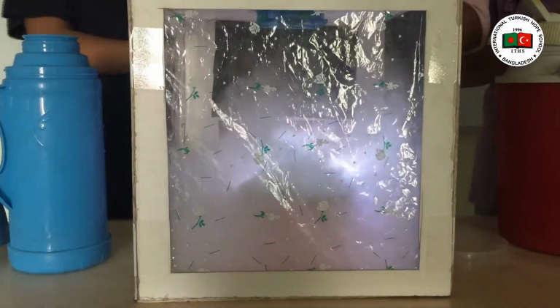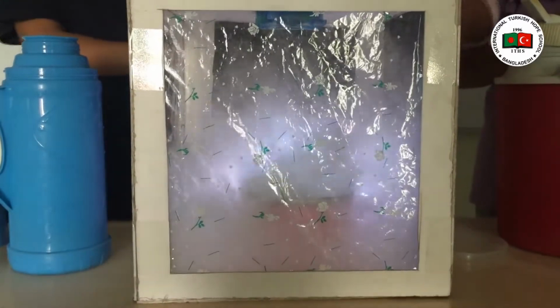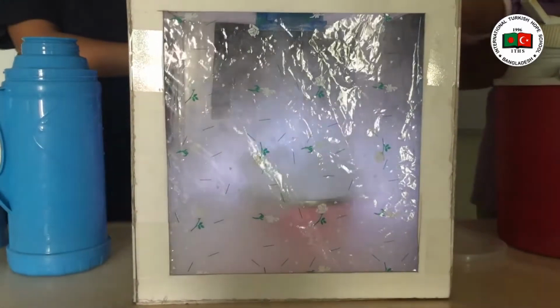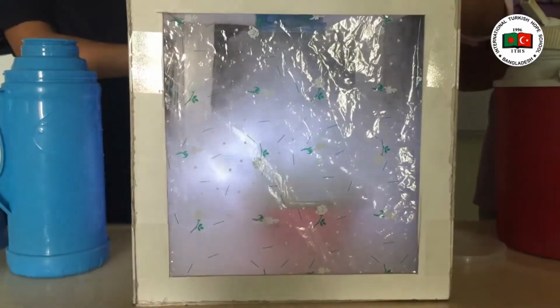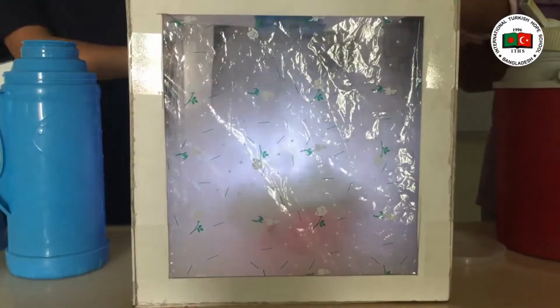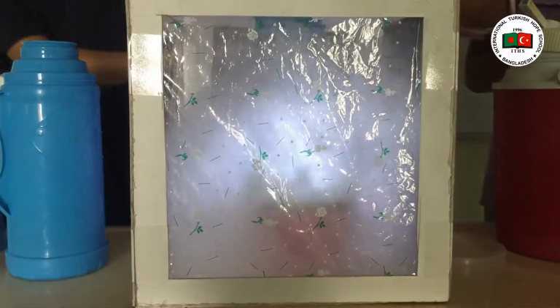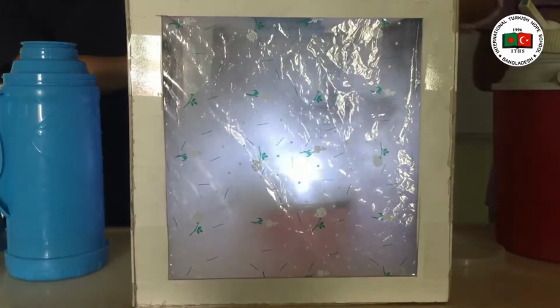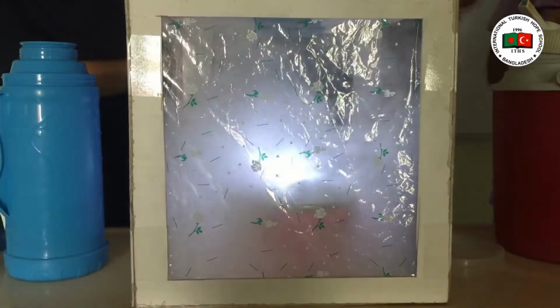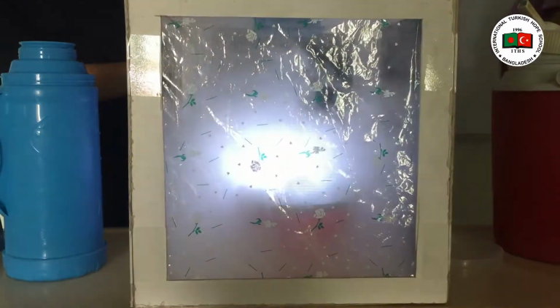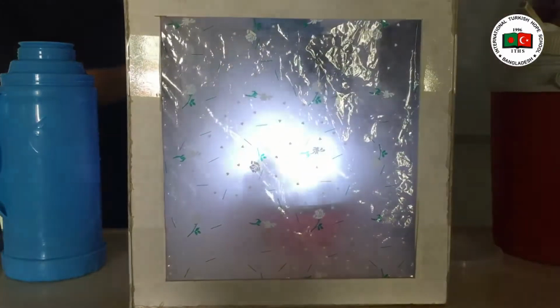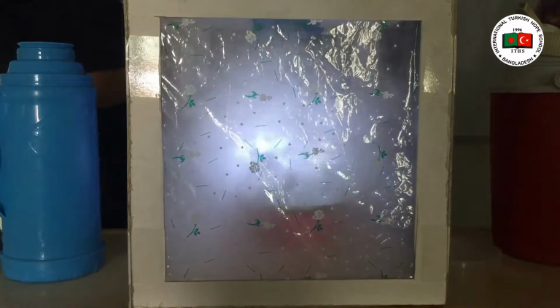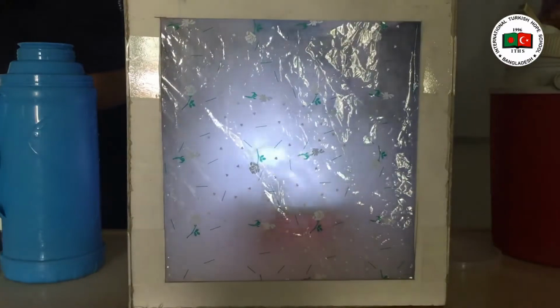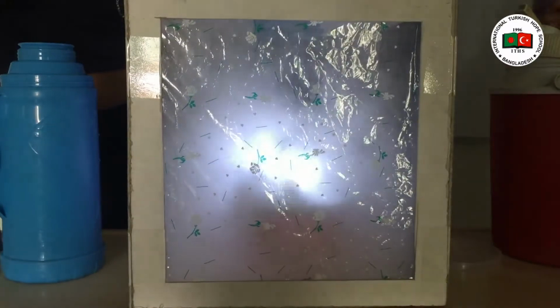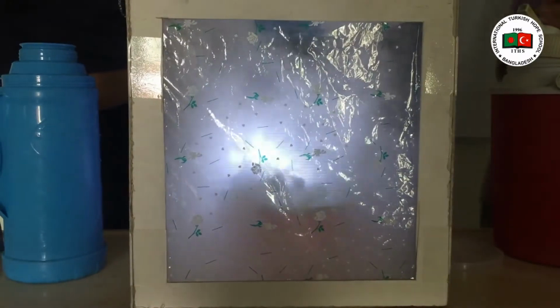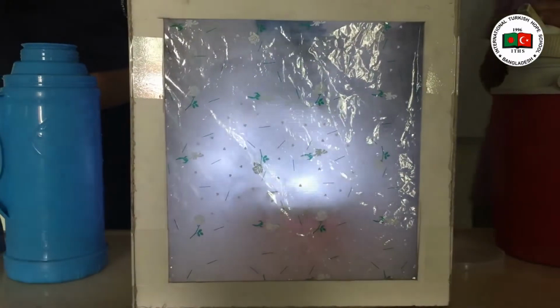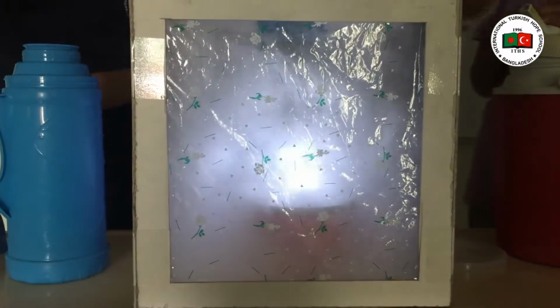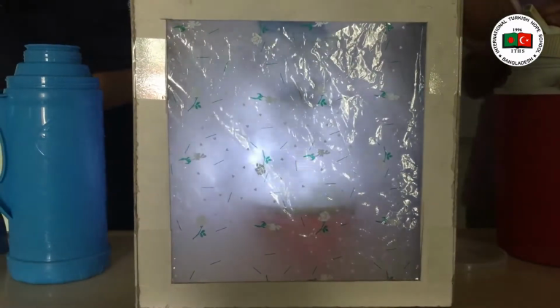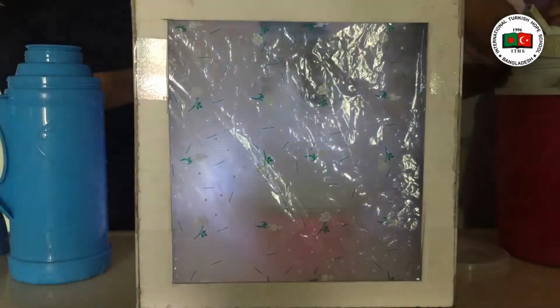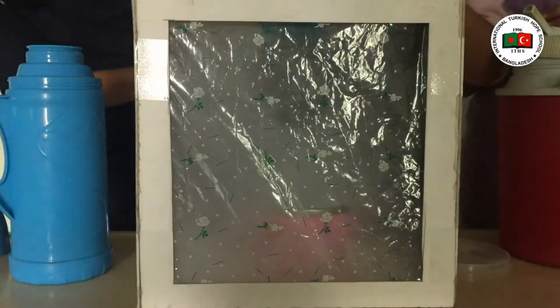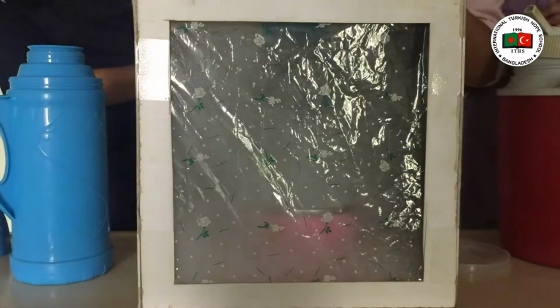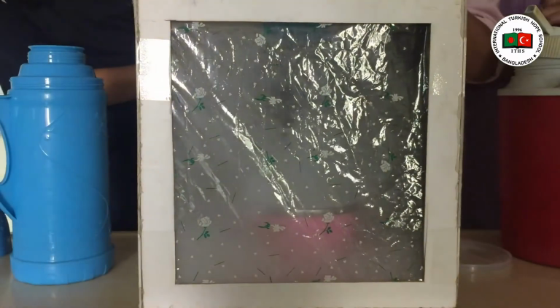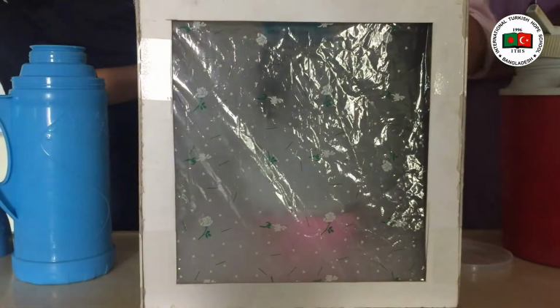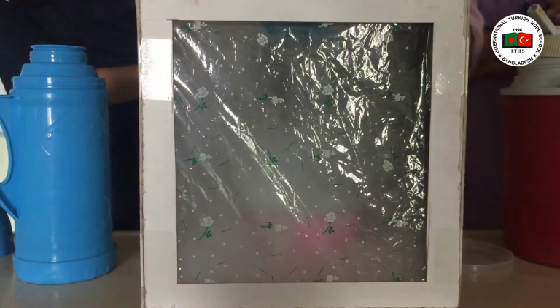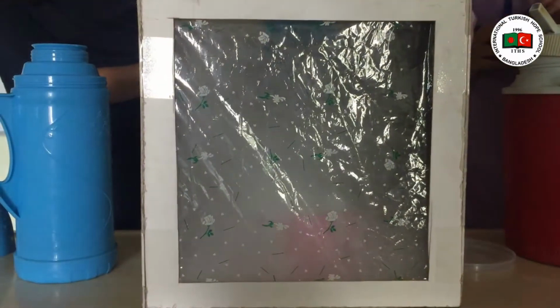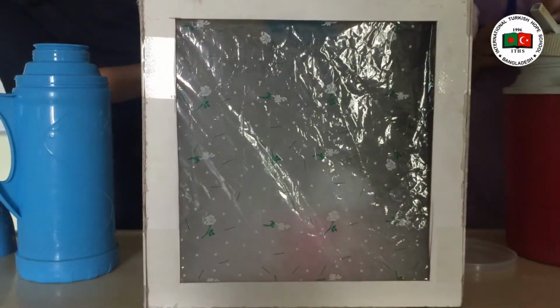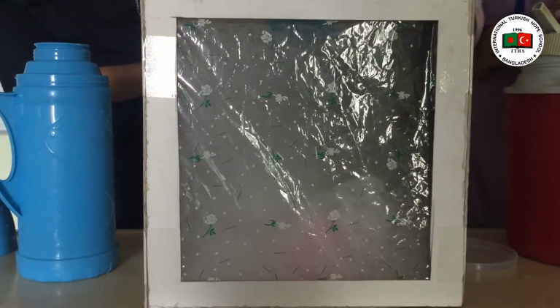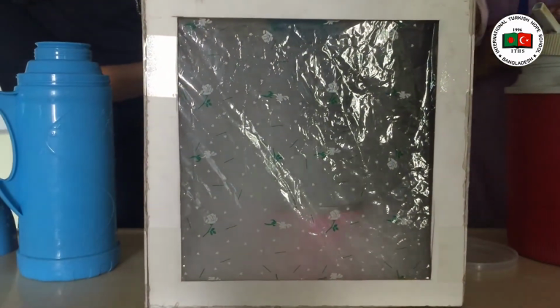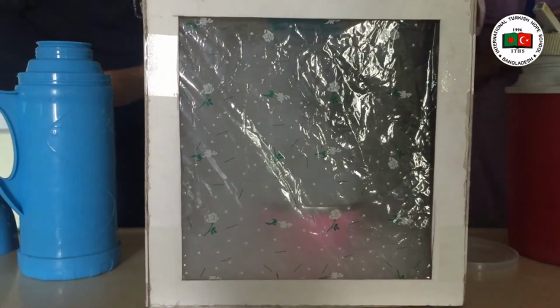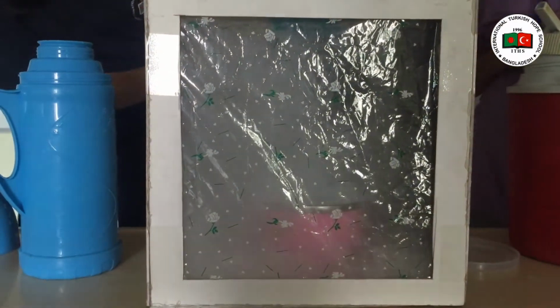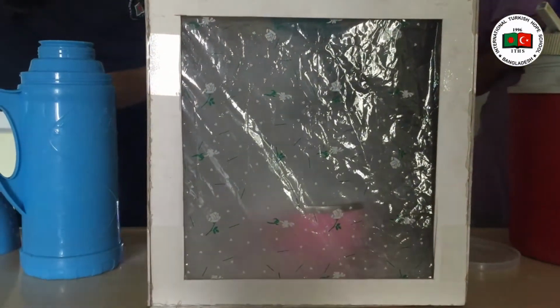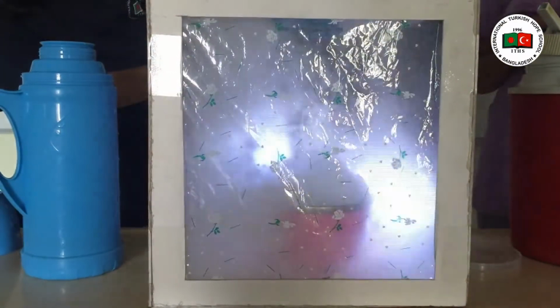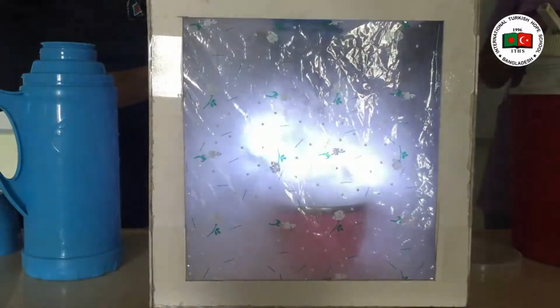As you can see, slowly slowly it is forming. The tornado is forming.